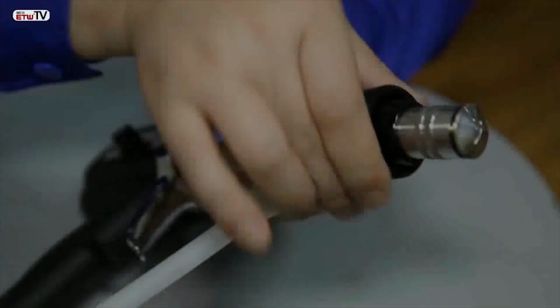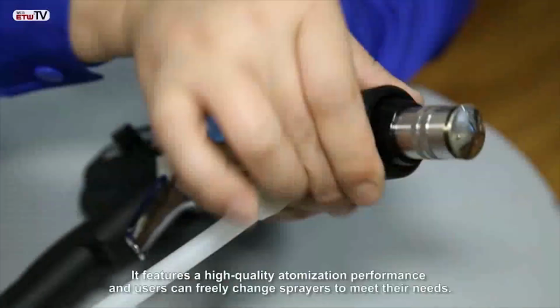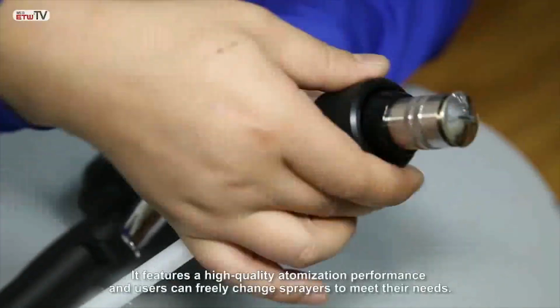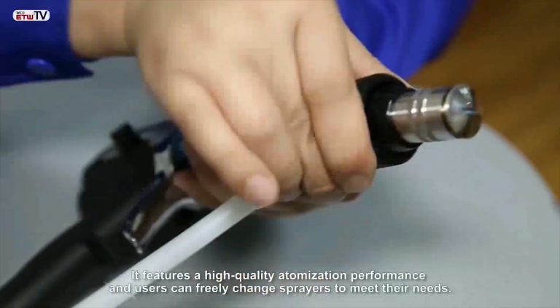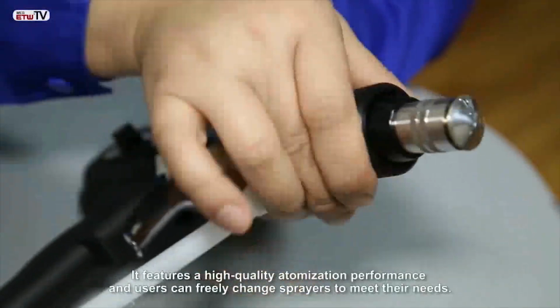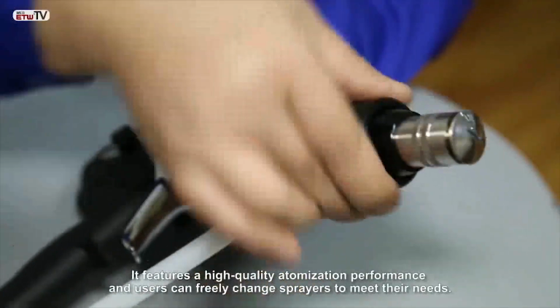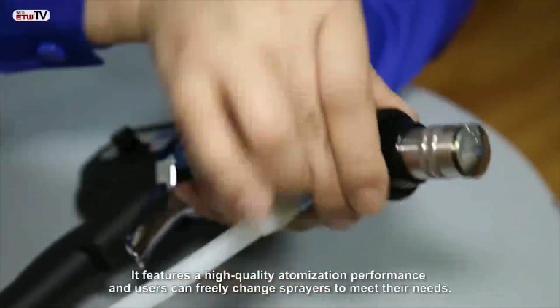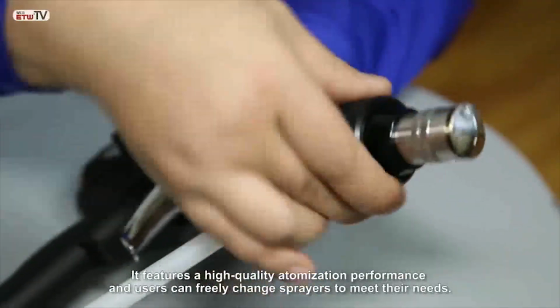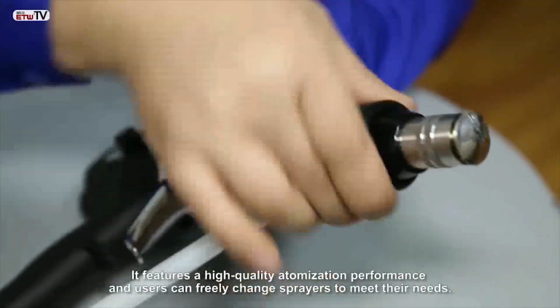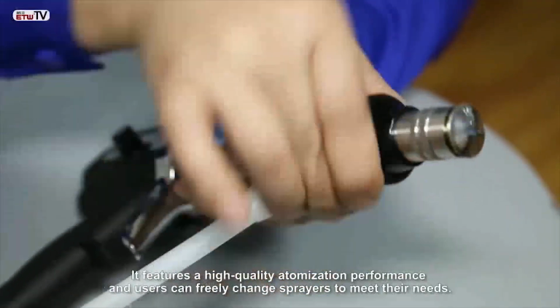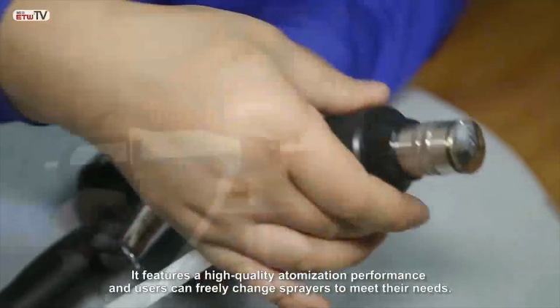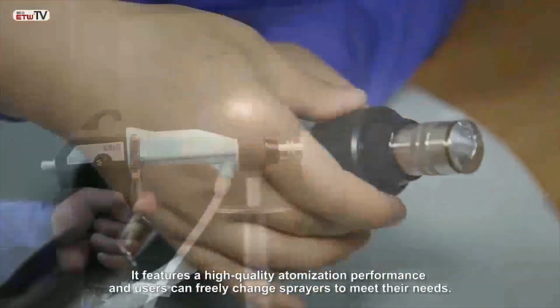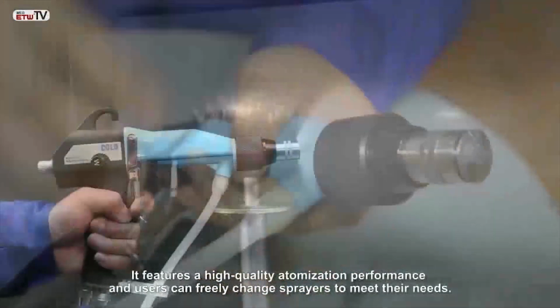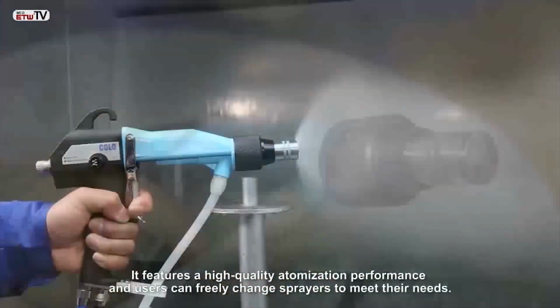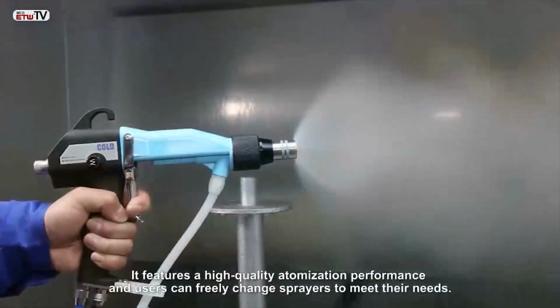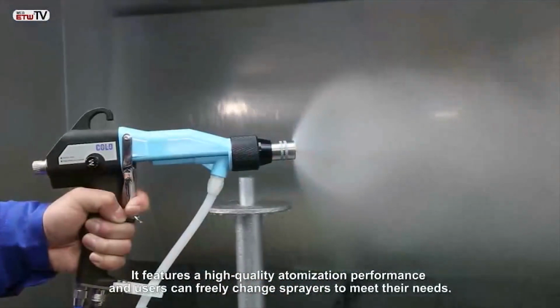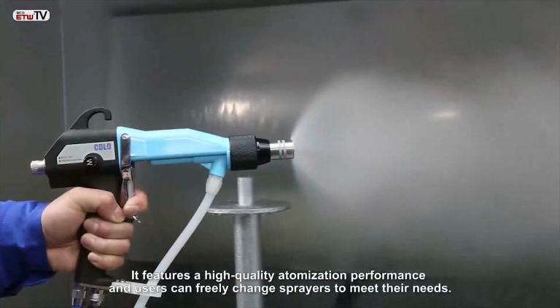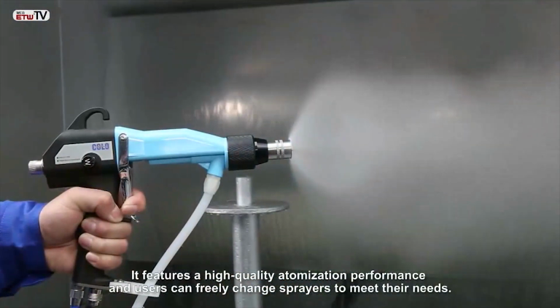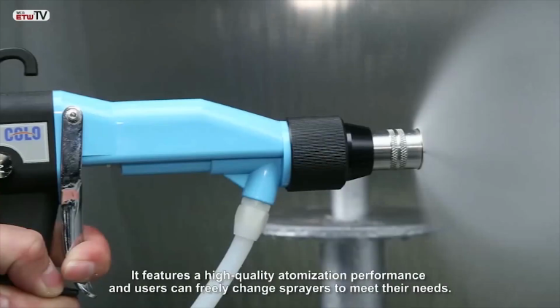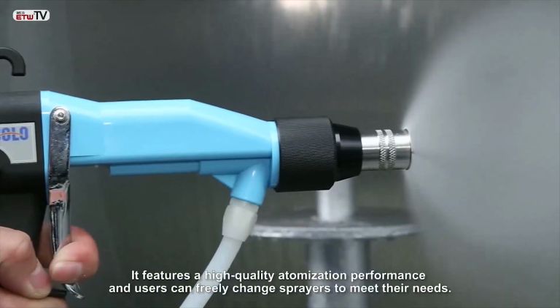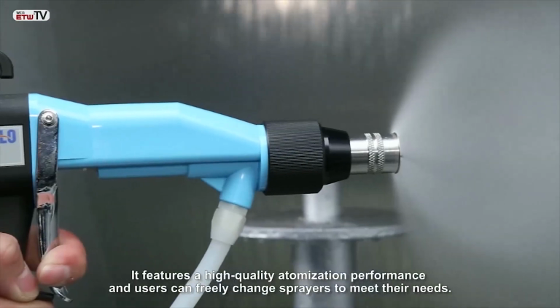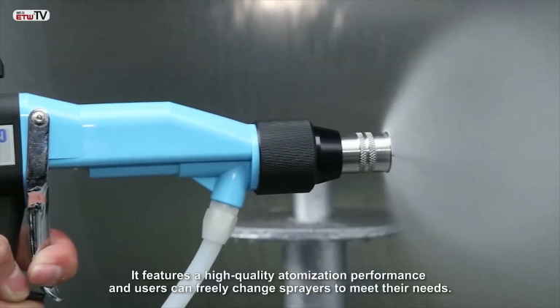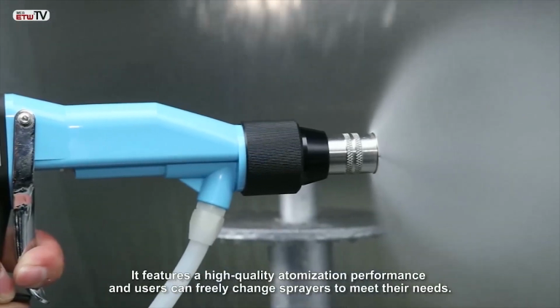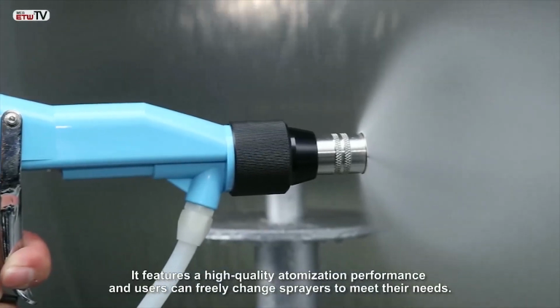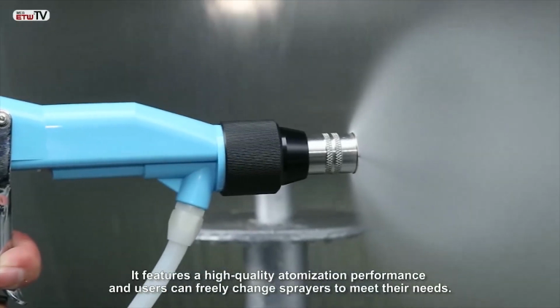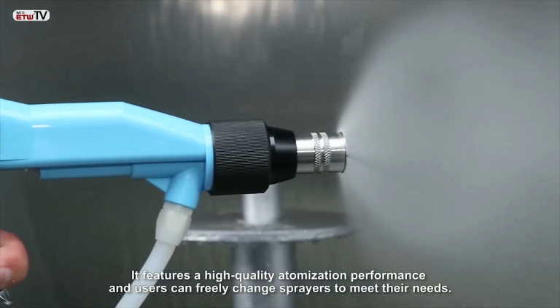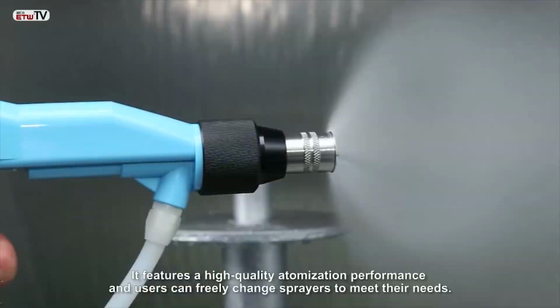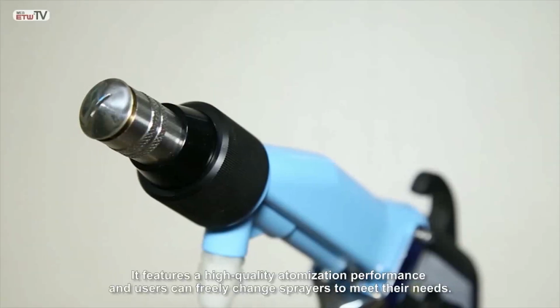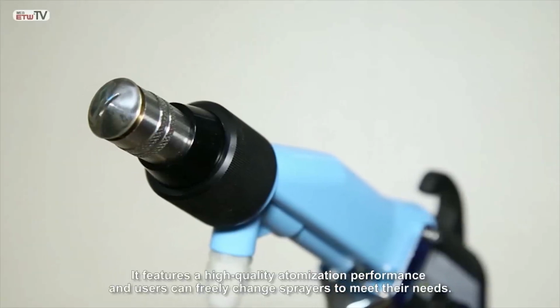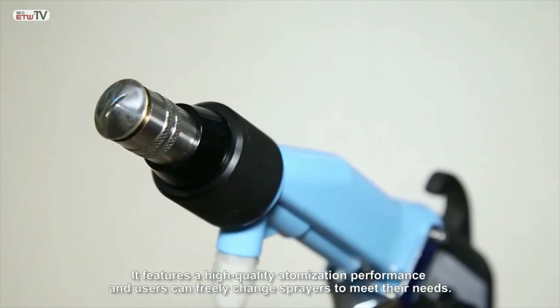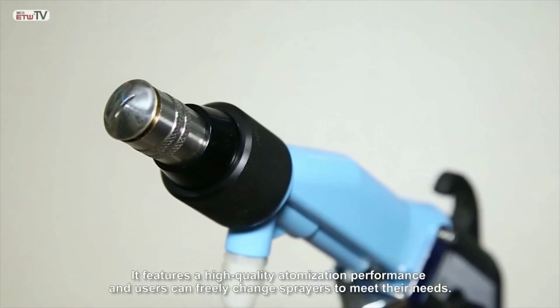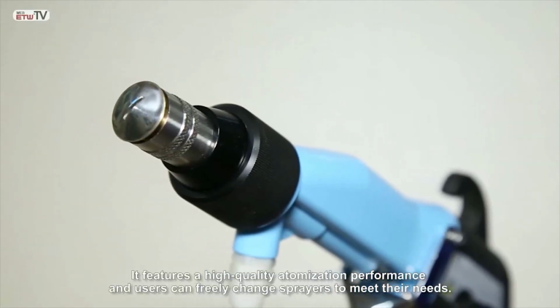It features high-quality atomization performance, and users can freely change sprayers to meet their needs.